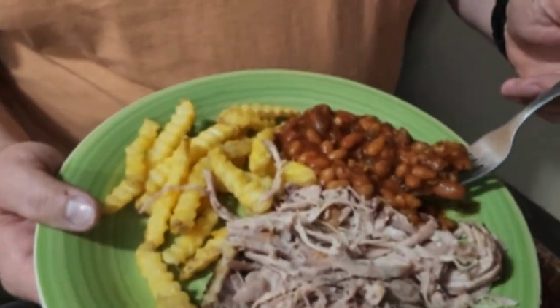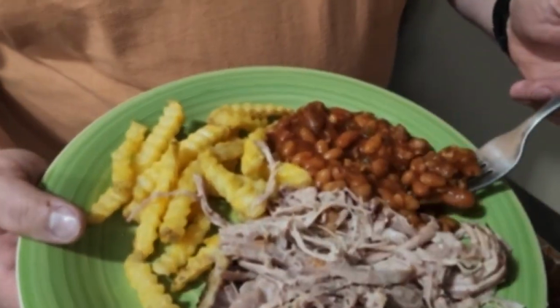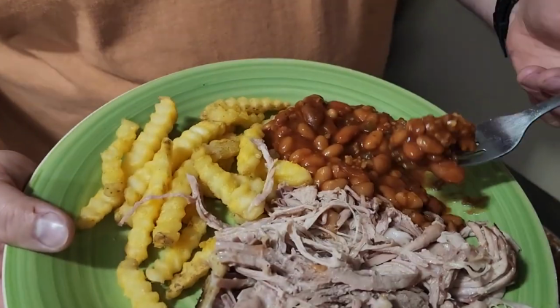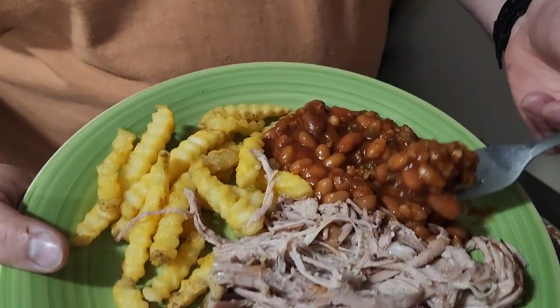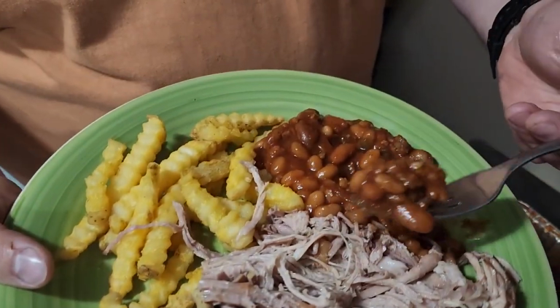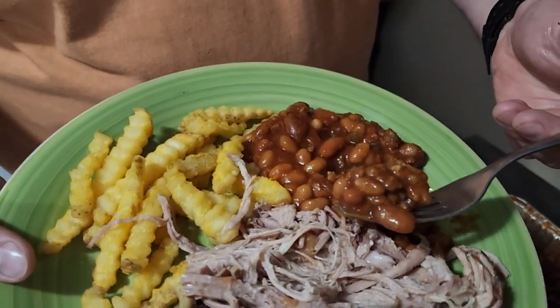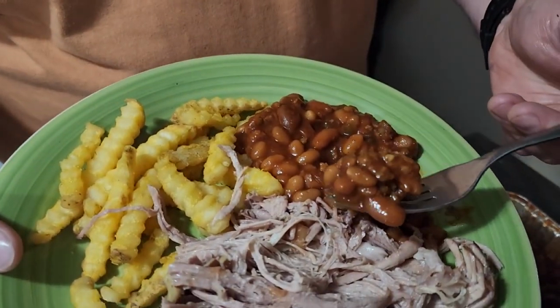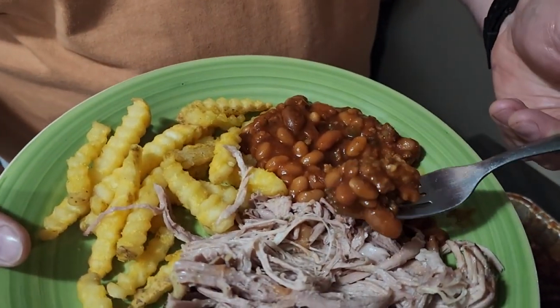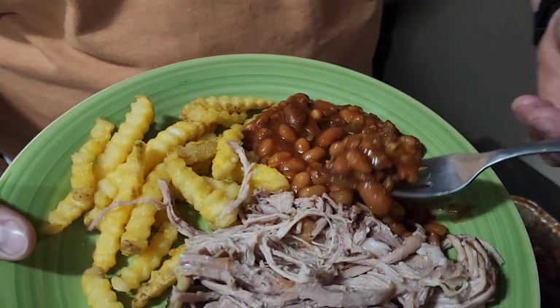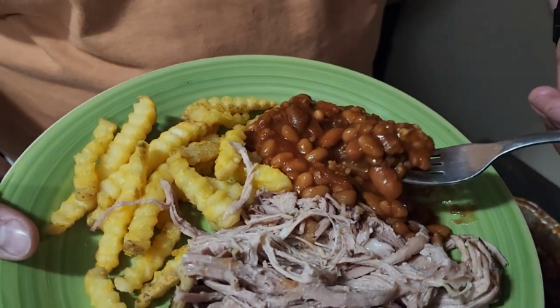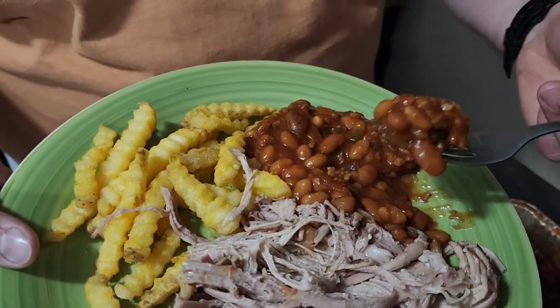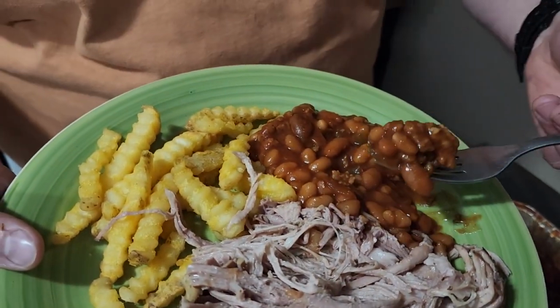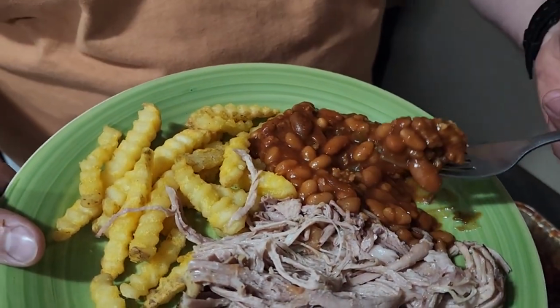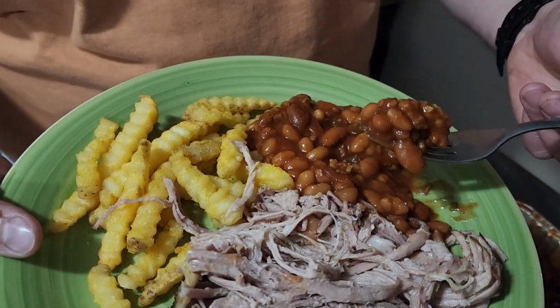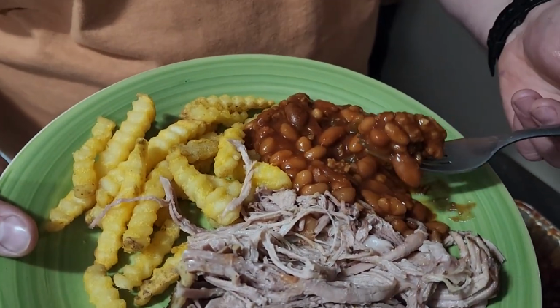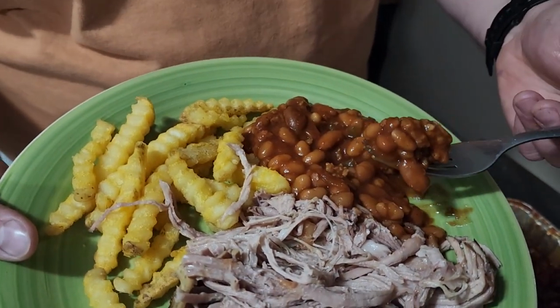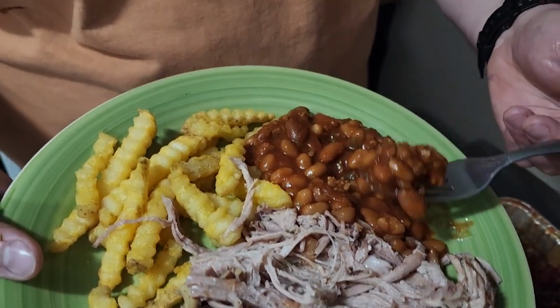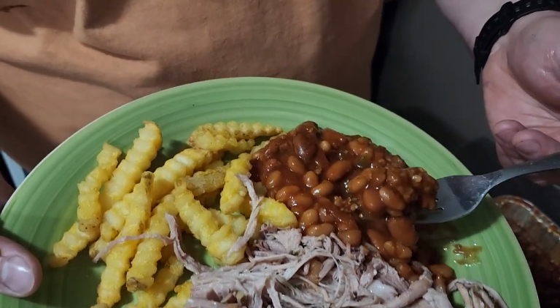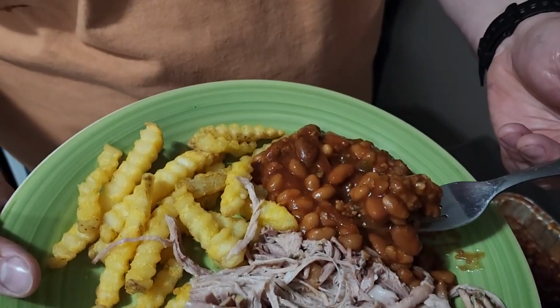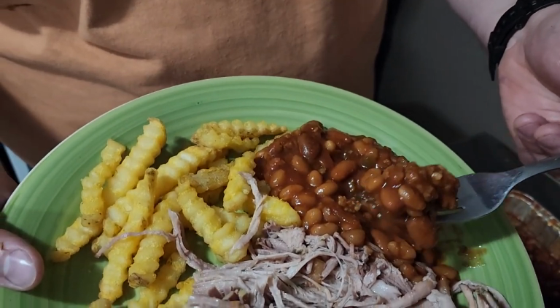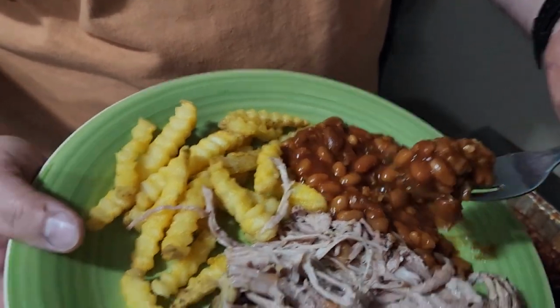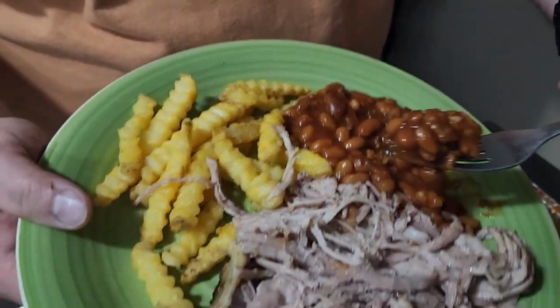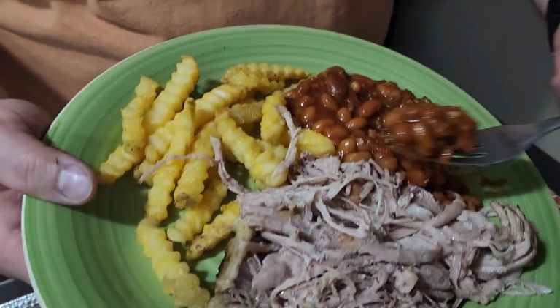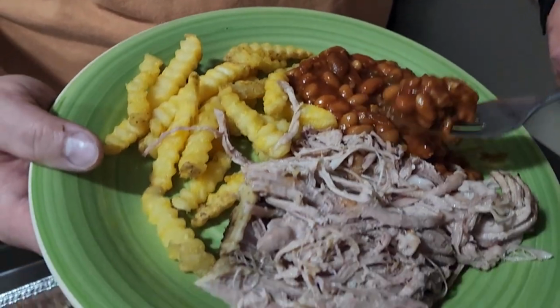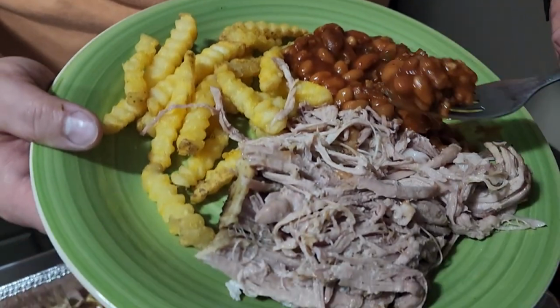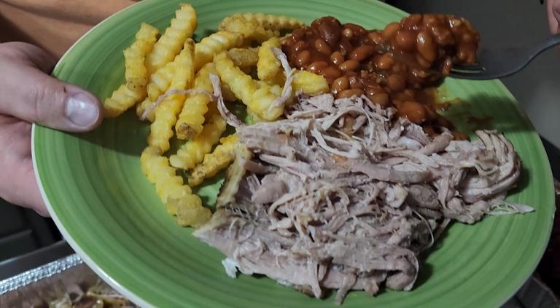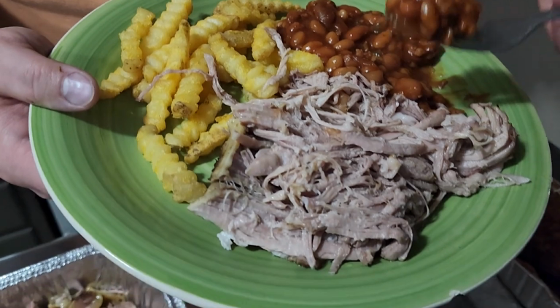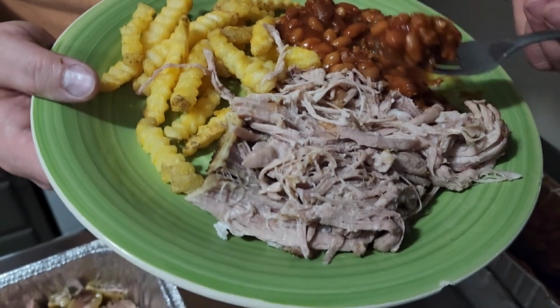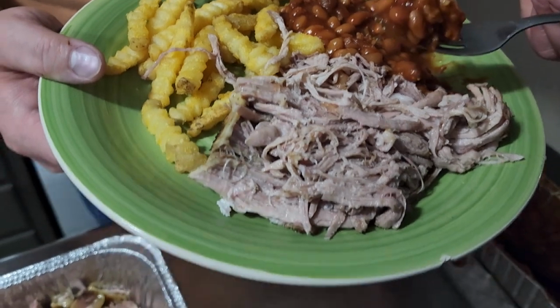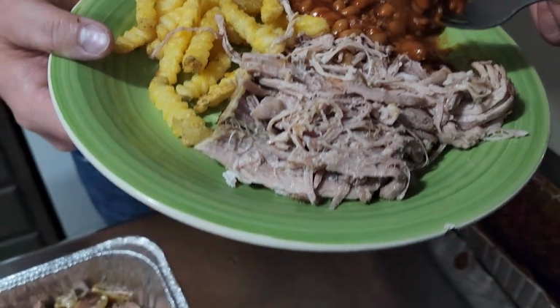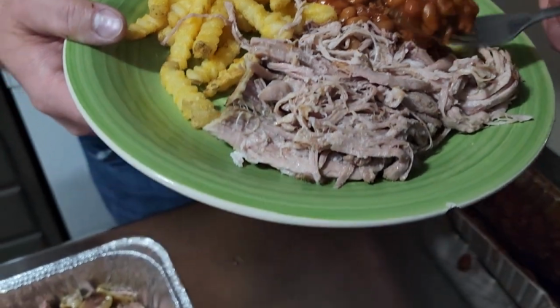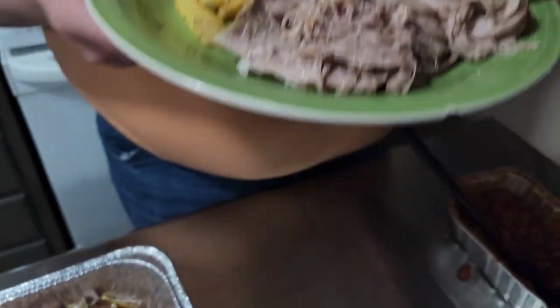And these beans, we get these every year when we go to this auction. They are delicious.